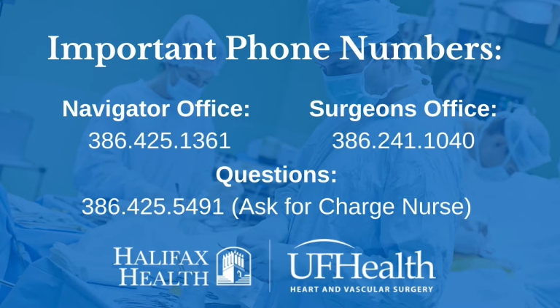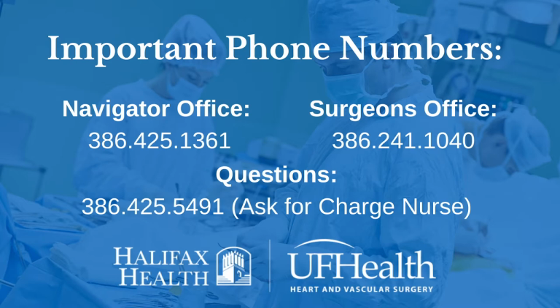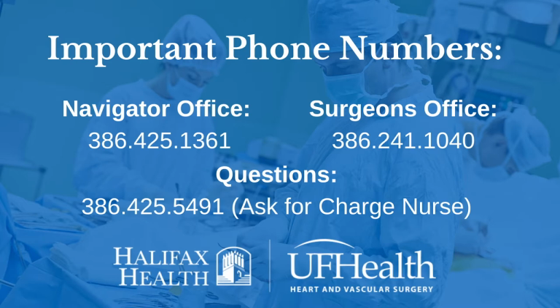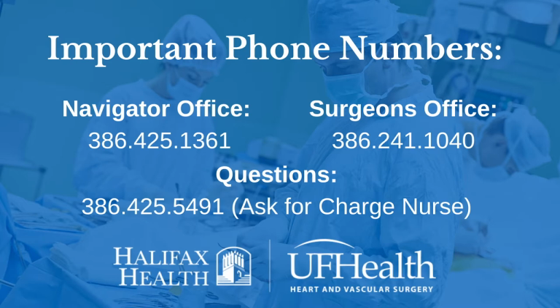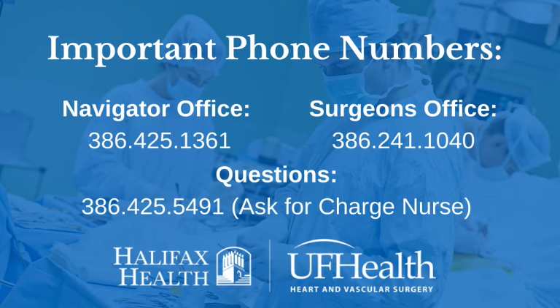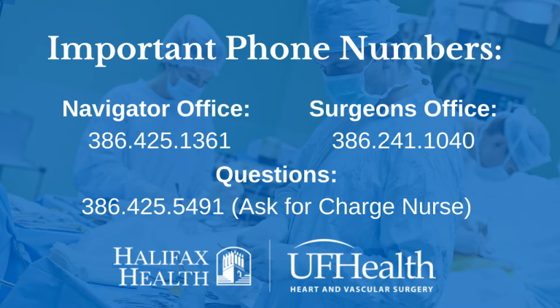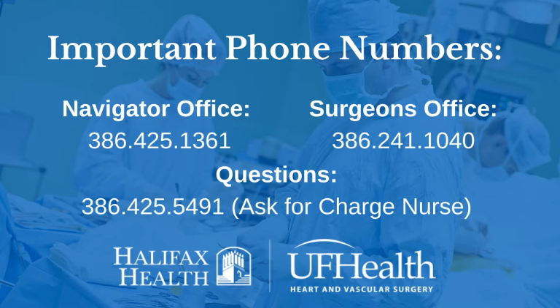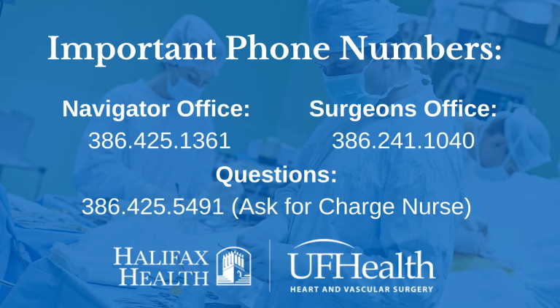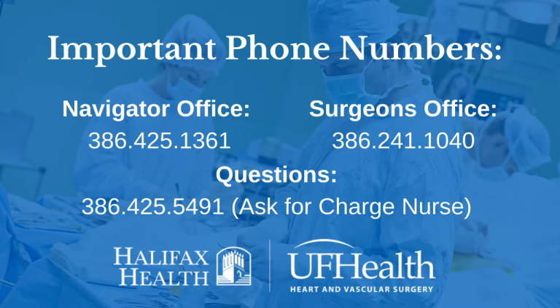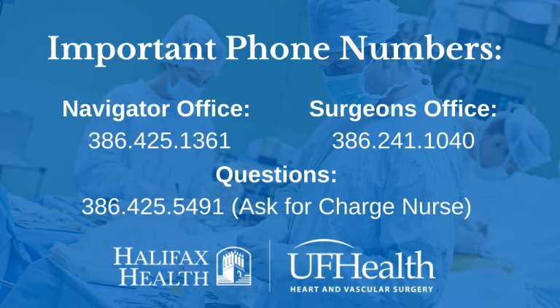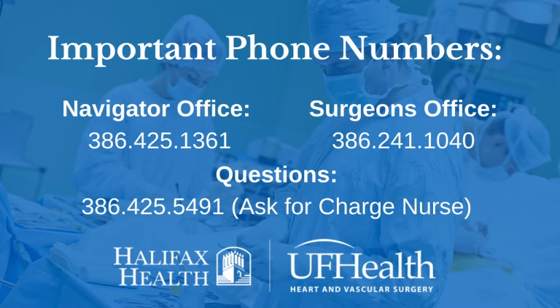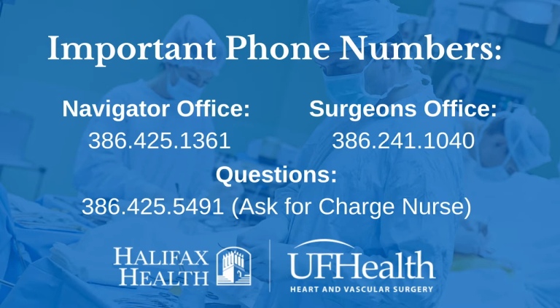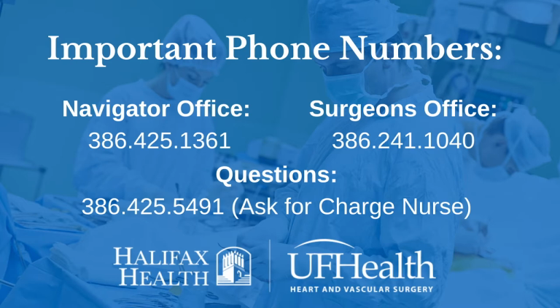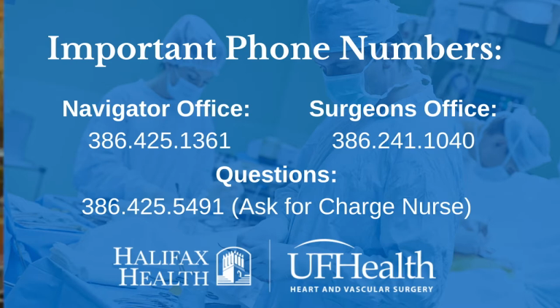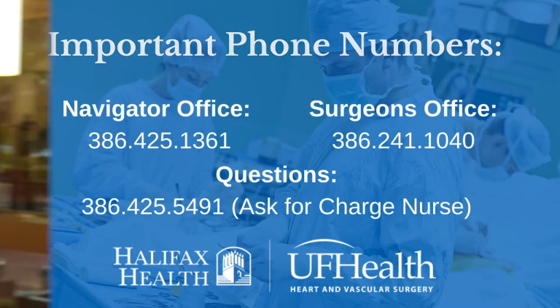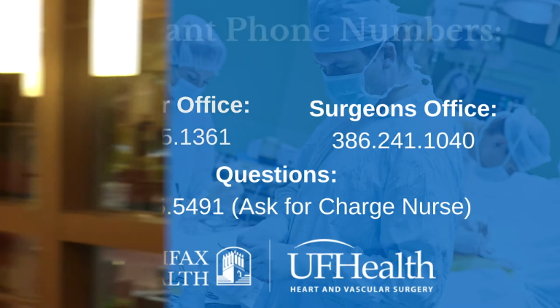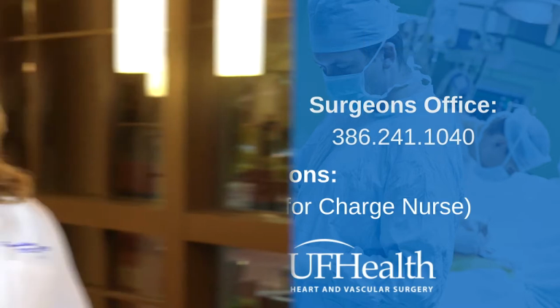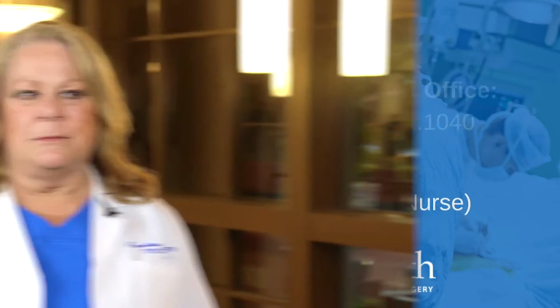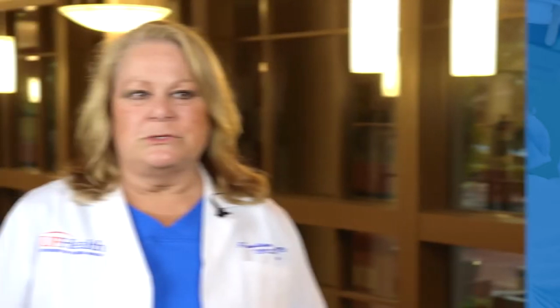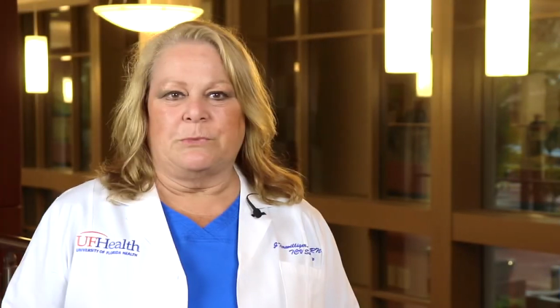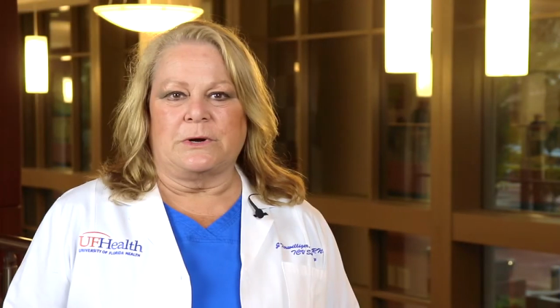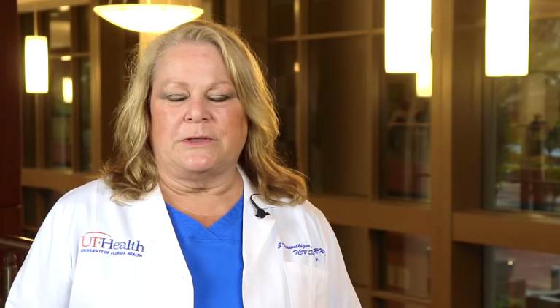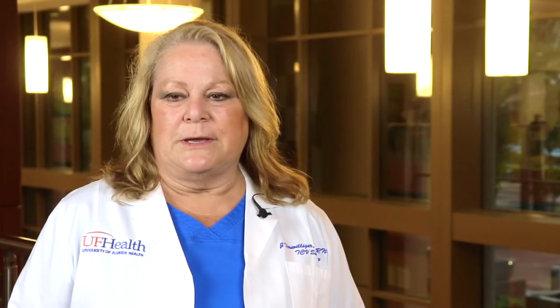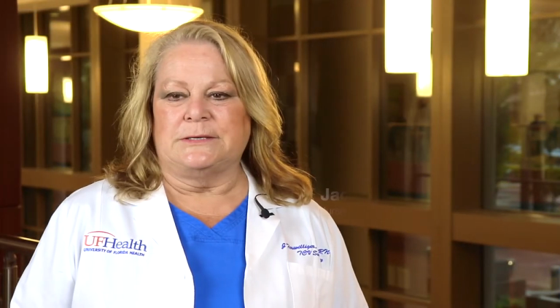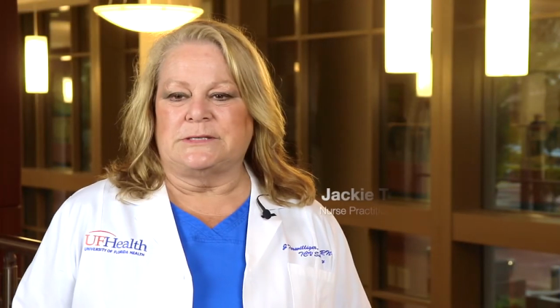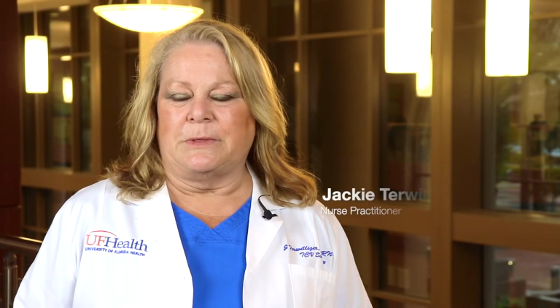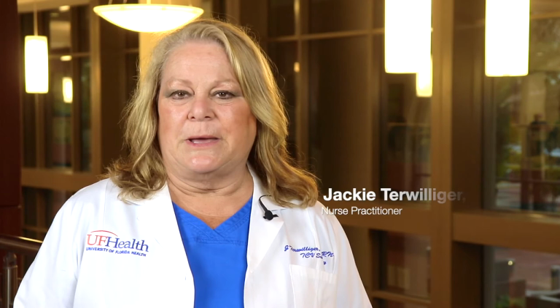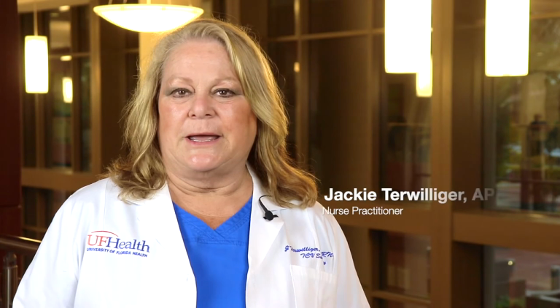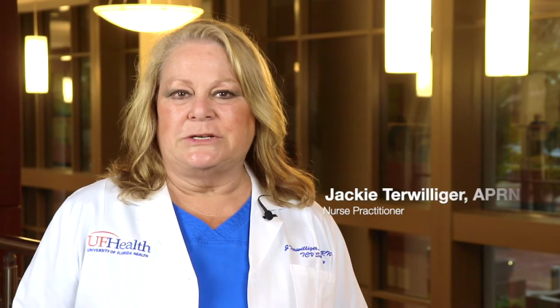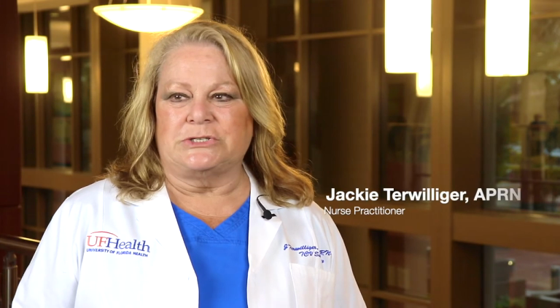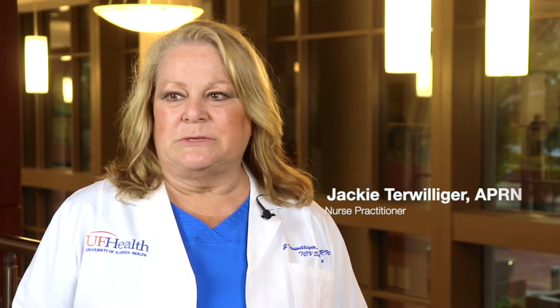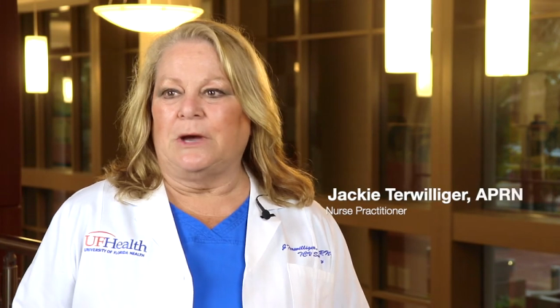Any questions the night before surgery or on the weekend can be directed to CPCU. The number is 386-425-5491 — ask for the charge nurse.